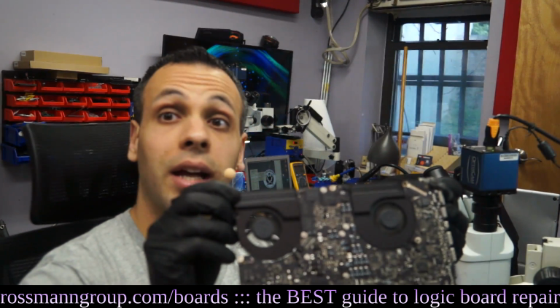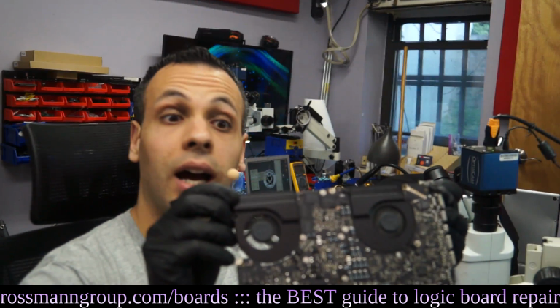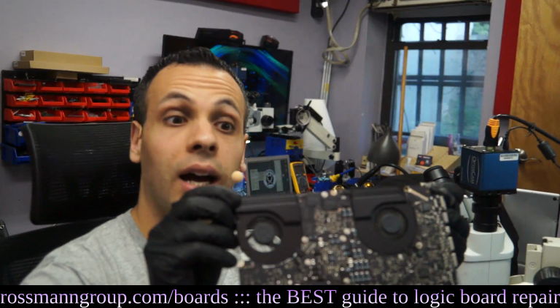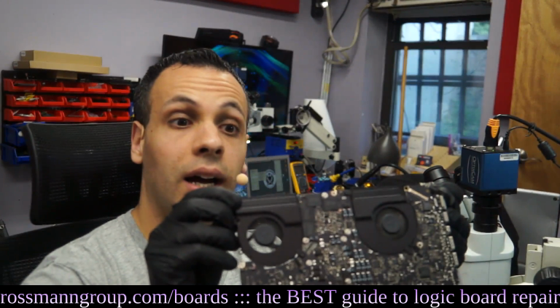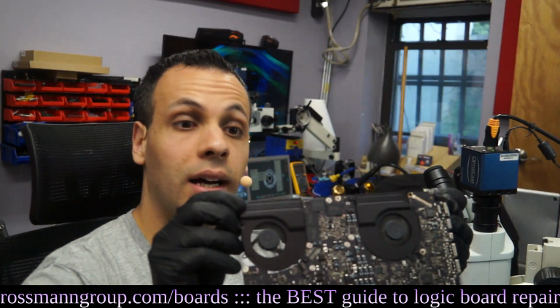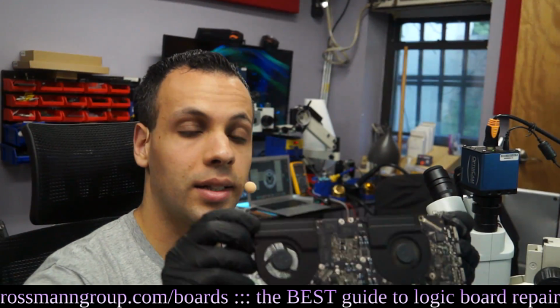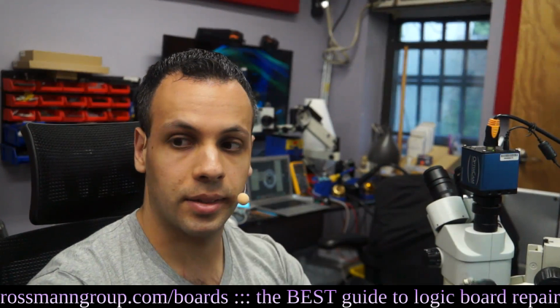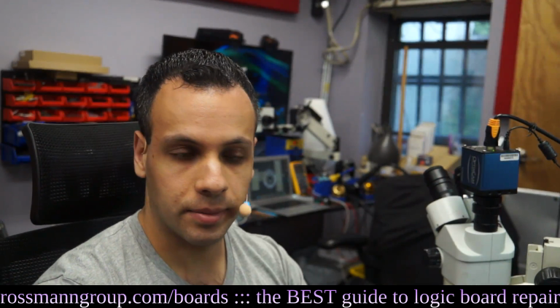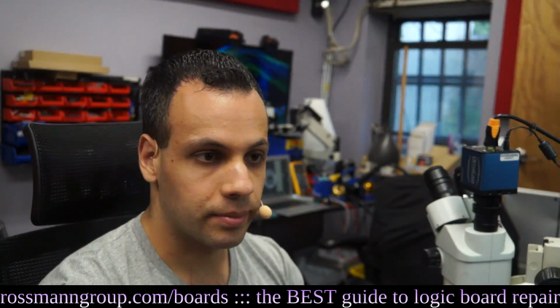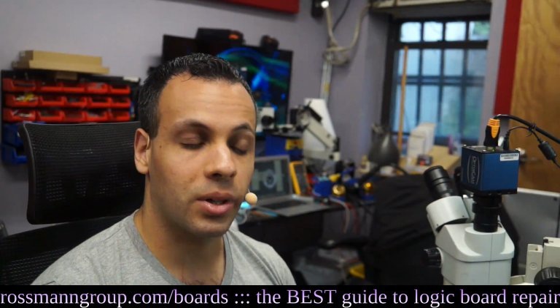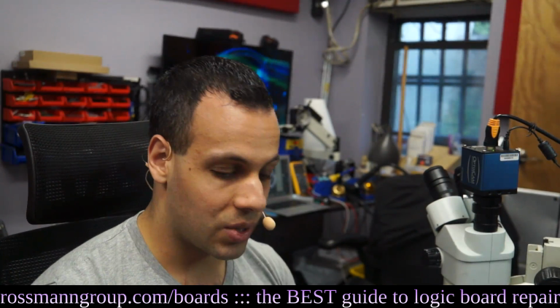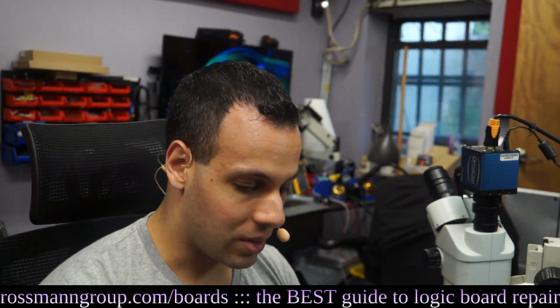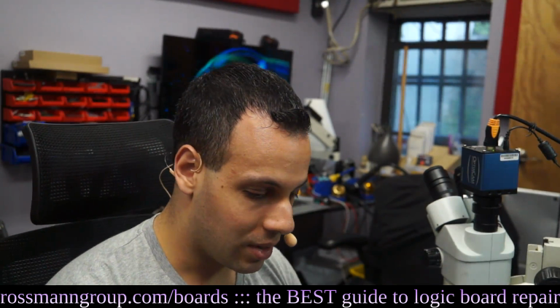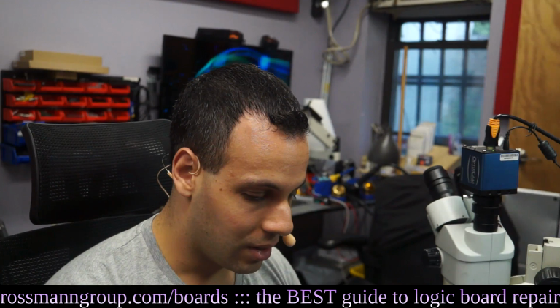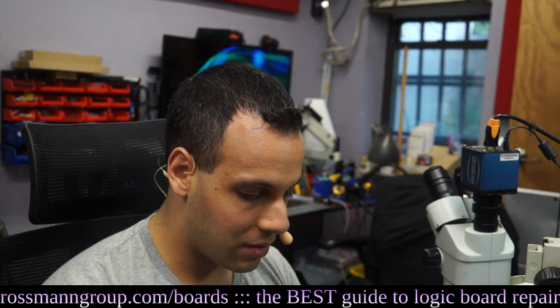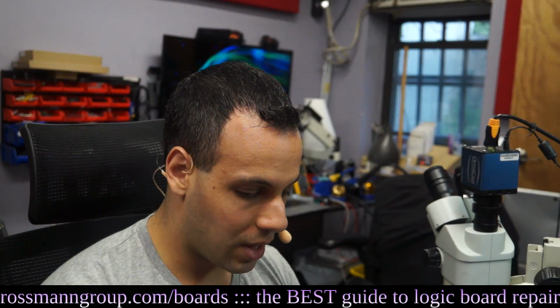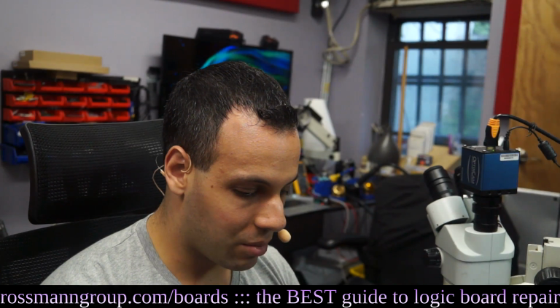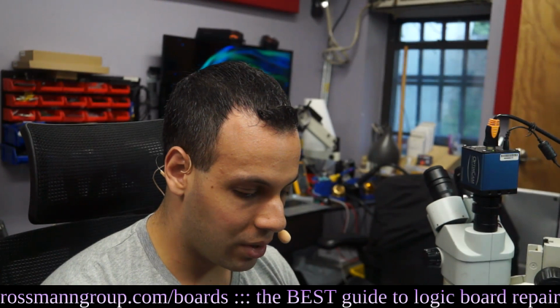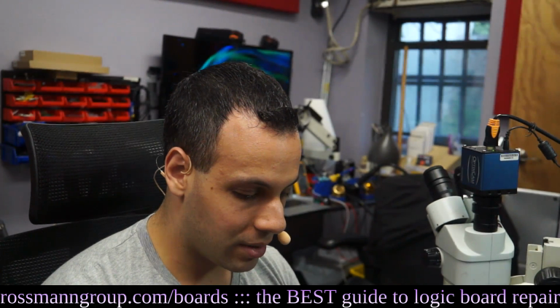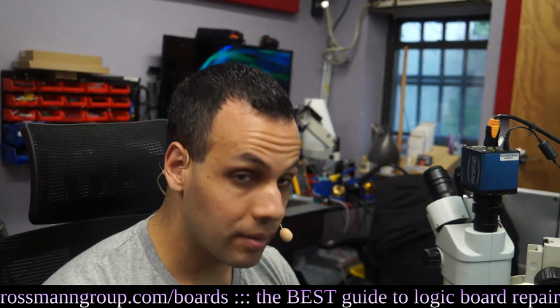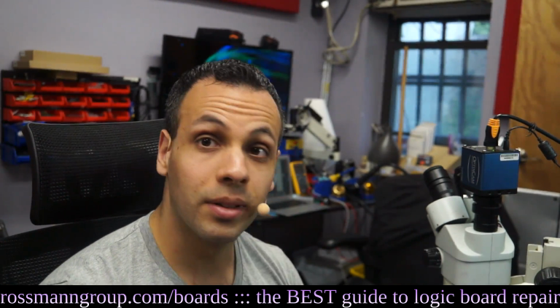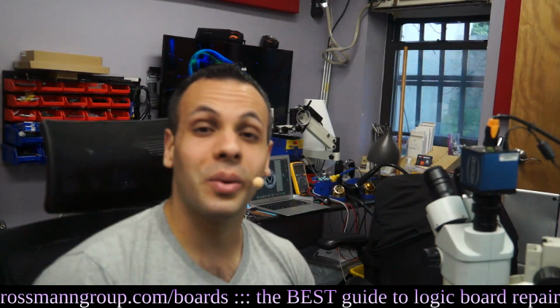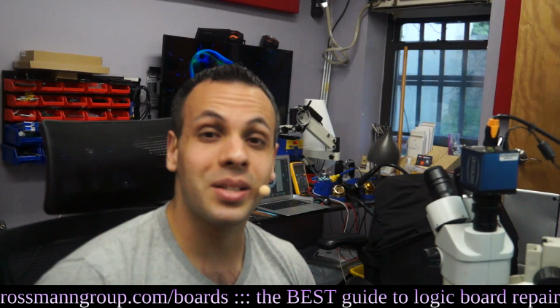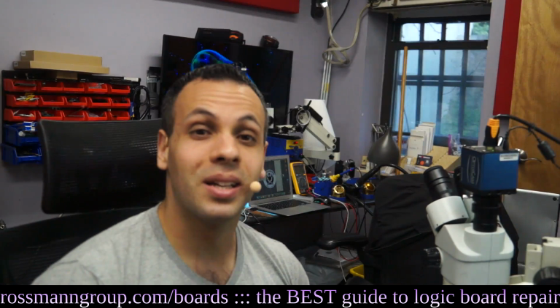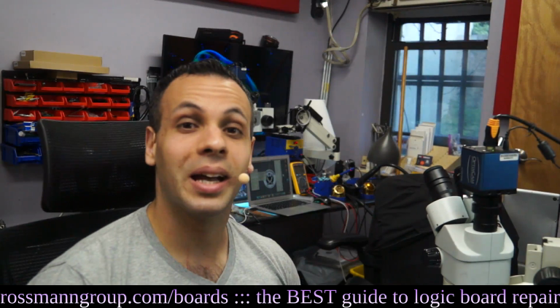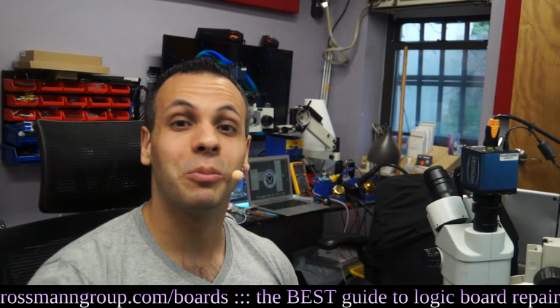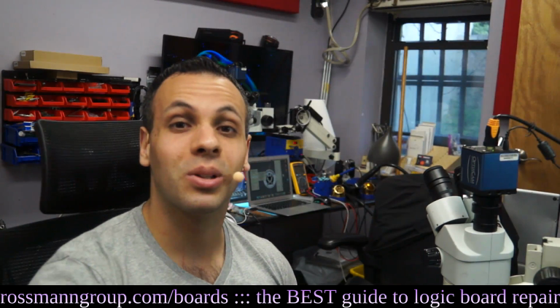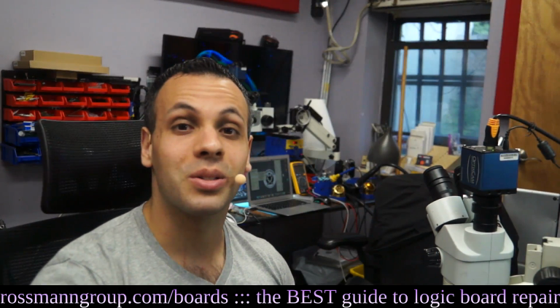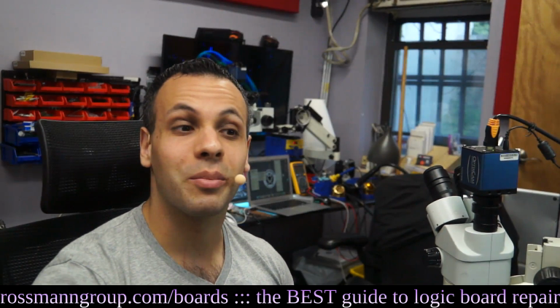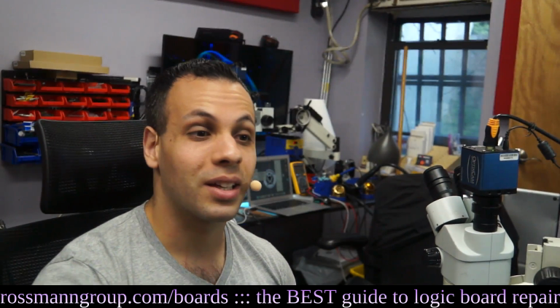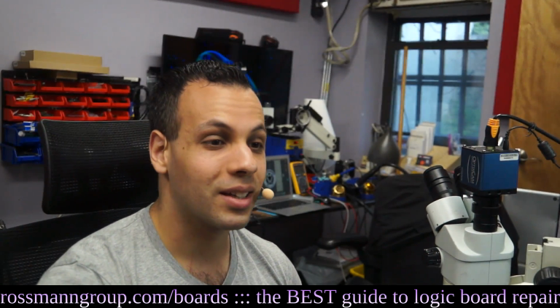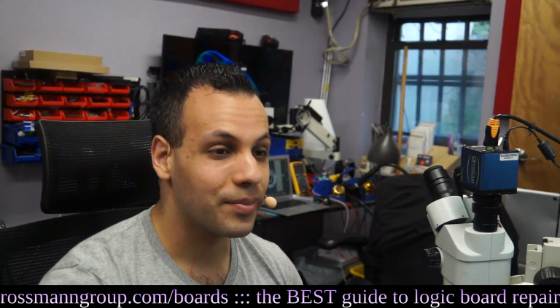Ta-da! And it works. So that's it for that board — as always, I hope you learned something.